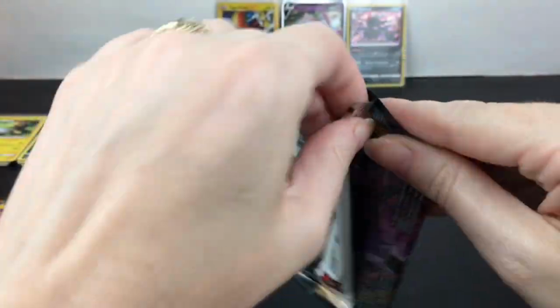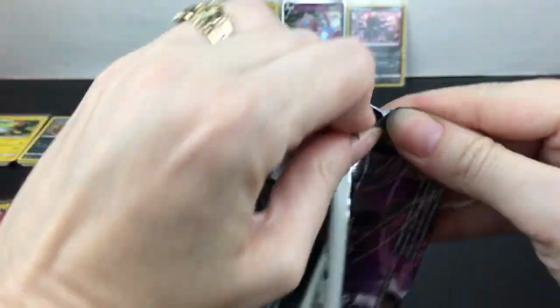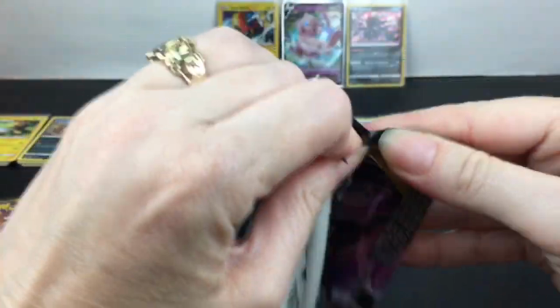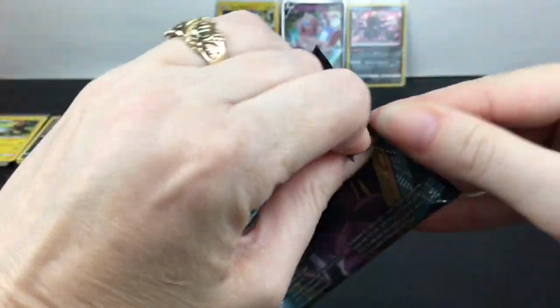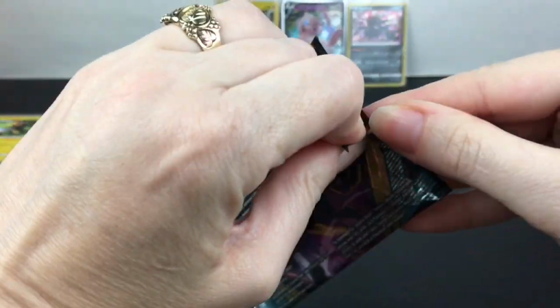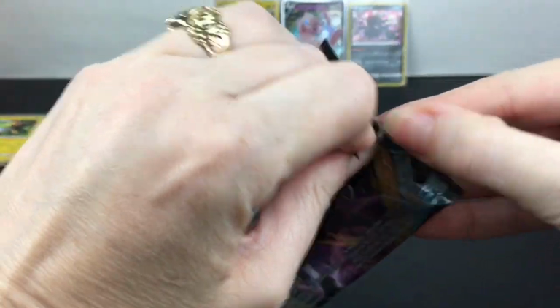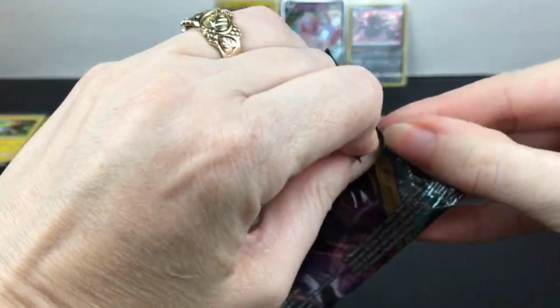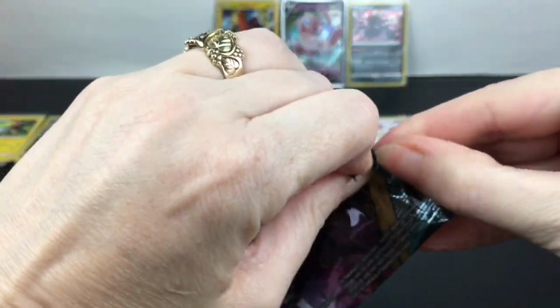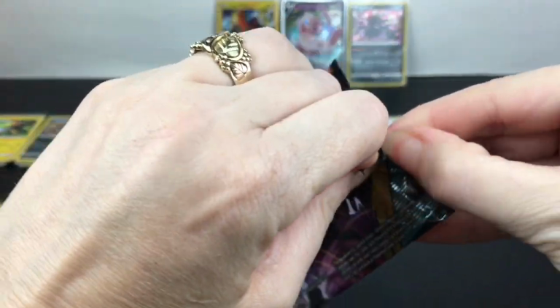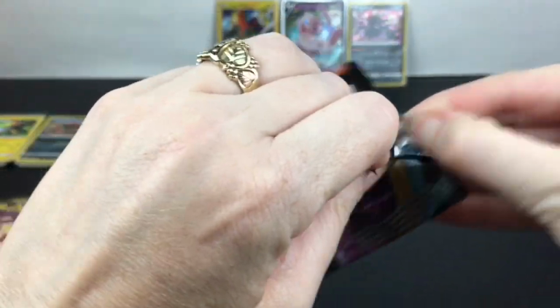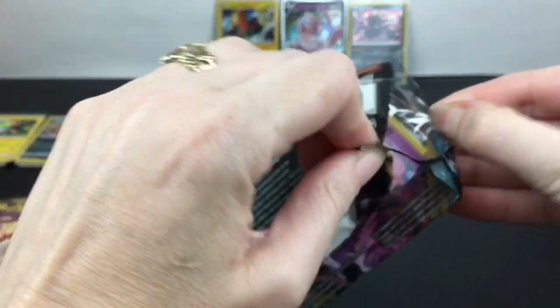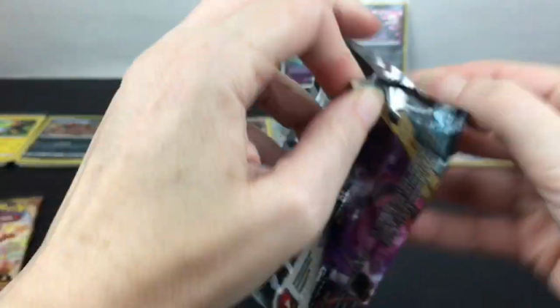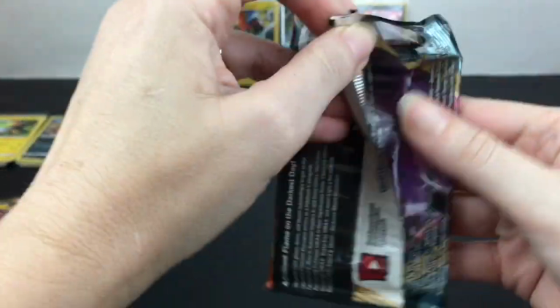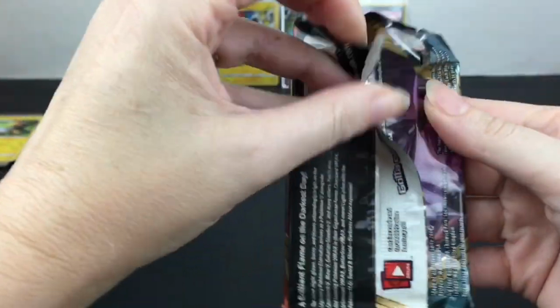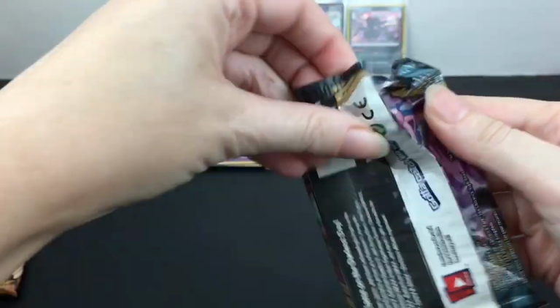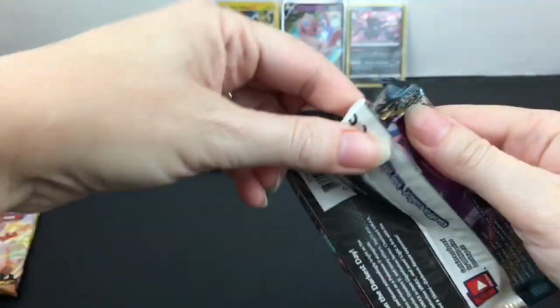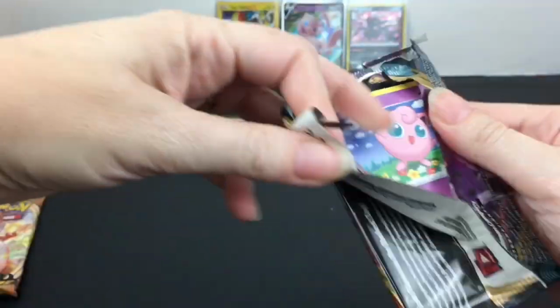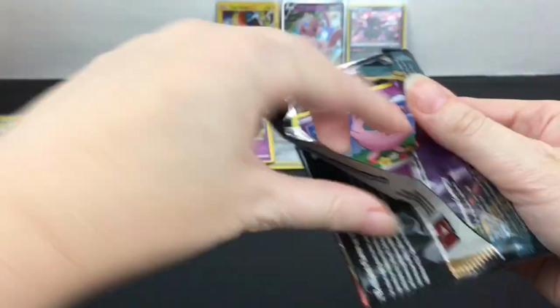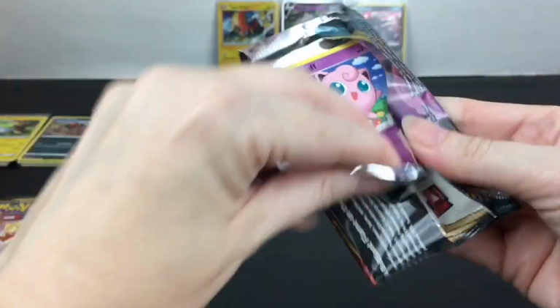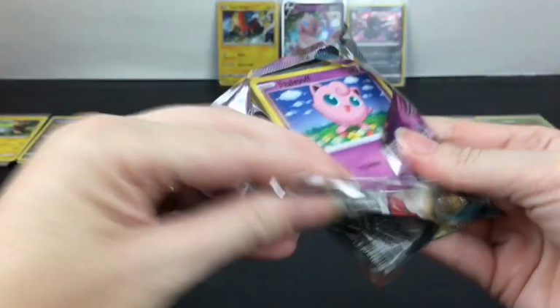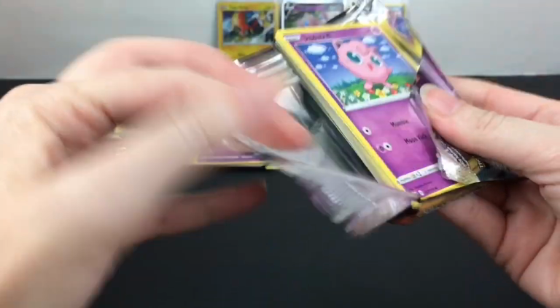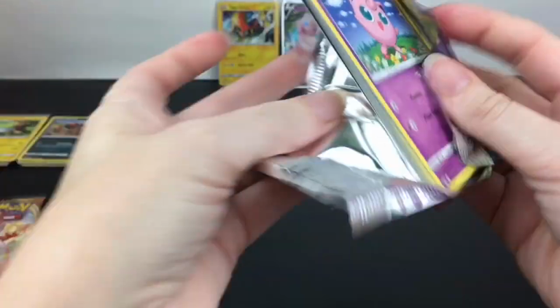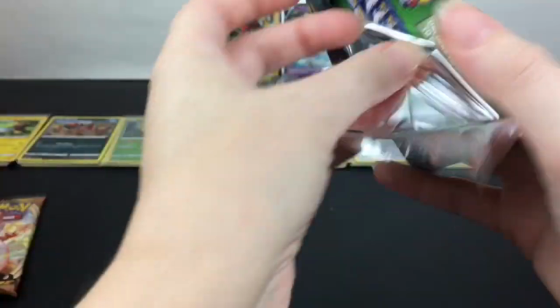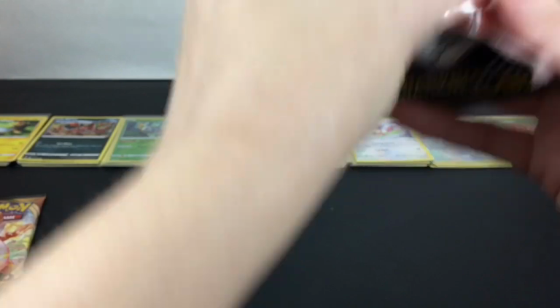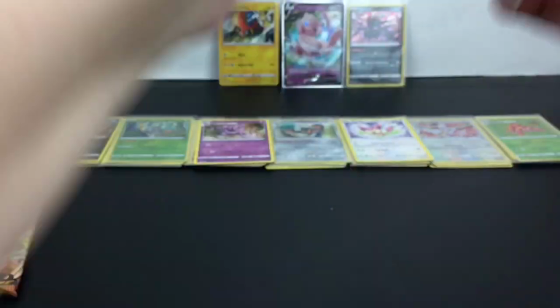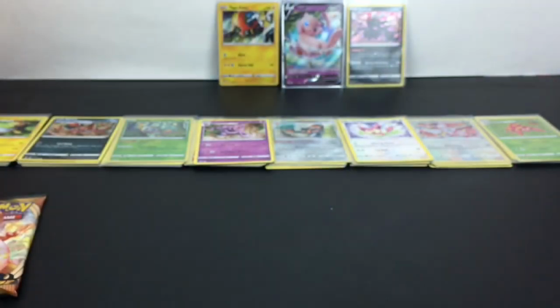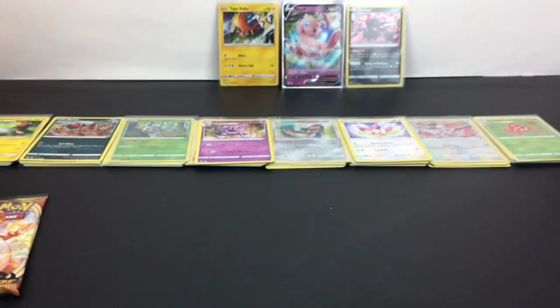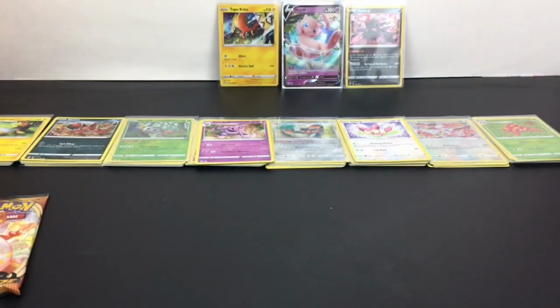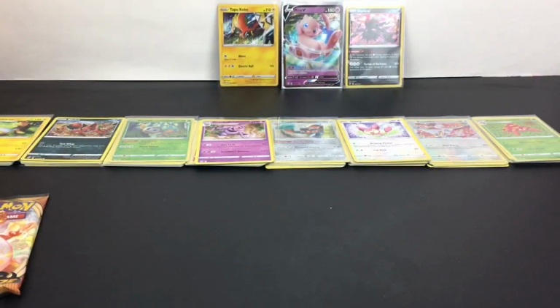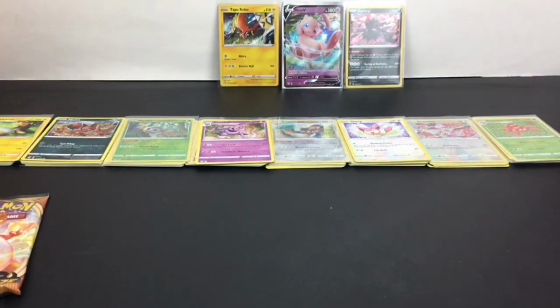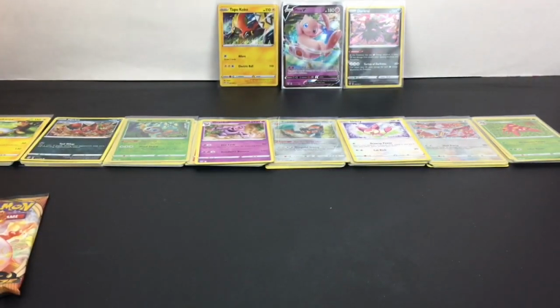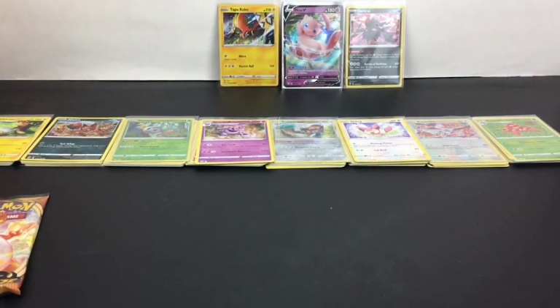Another Grimmsnarl — I think he had the VMAX as well. I think he does.